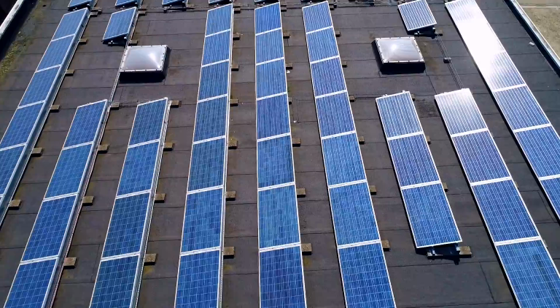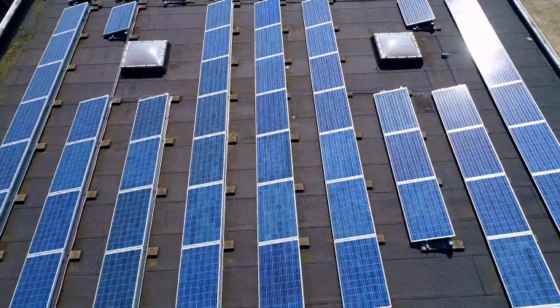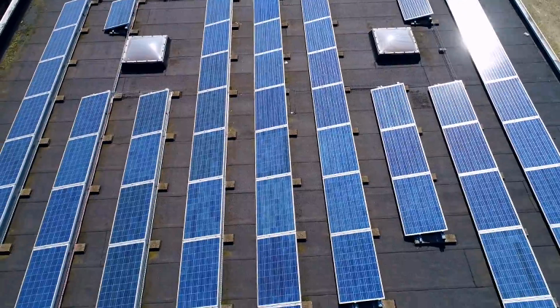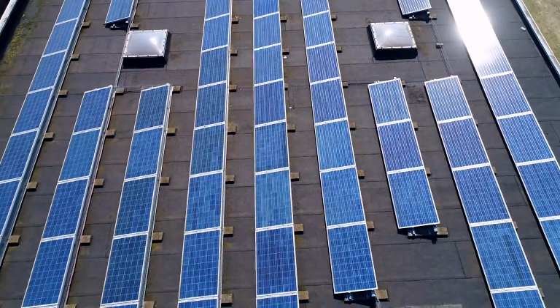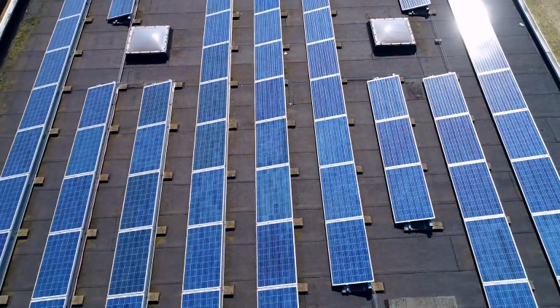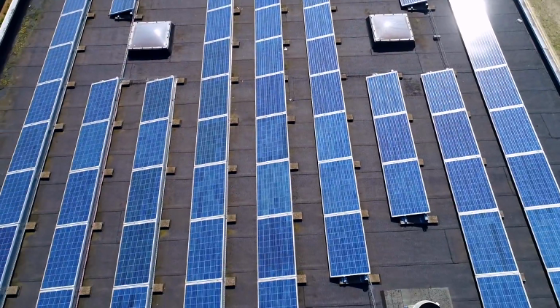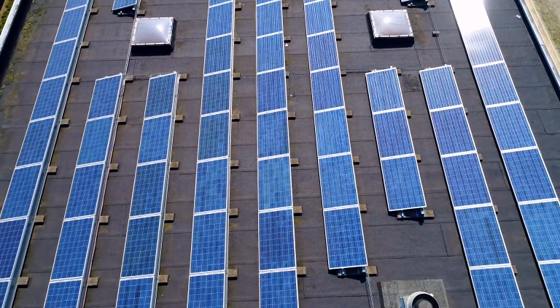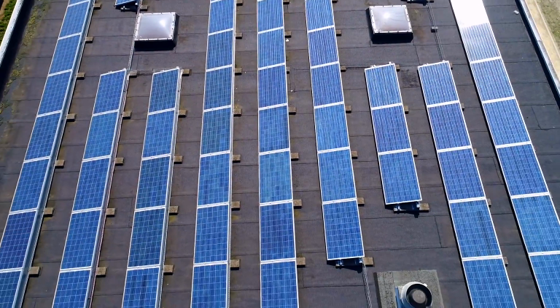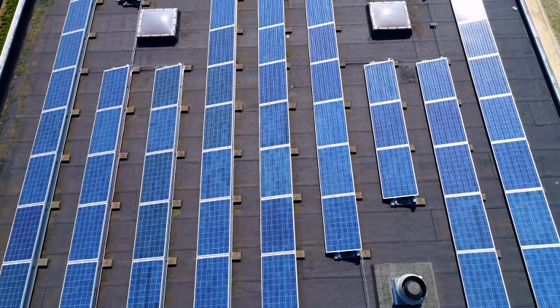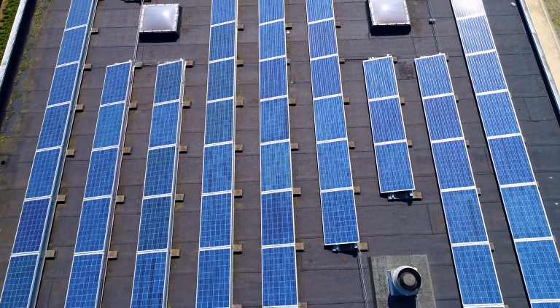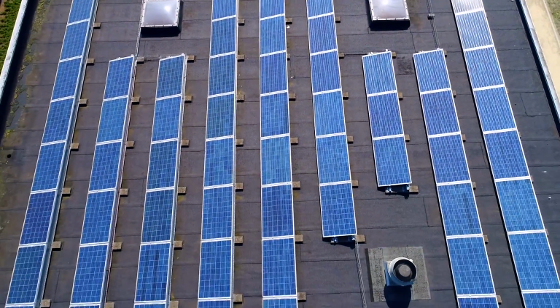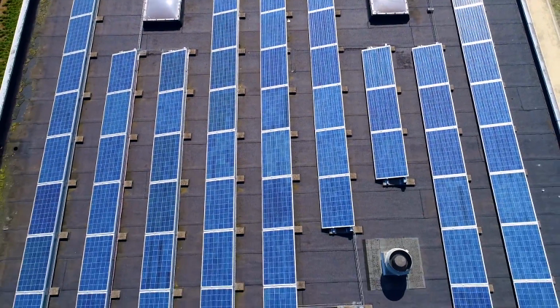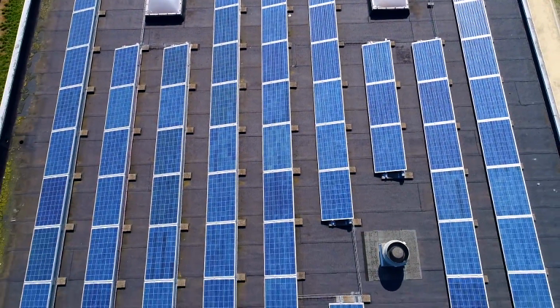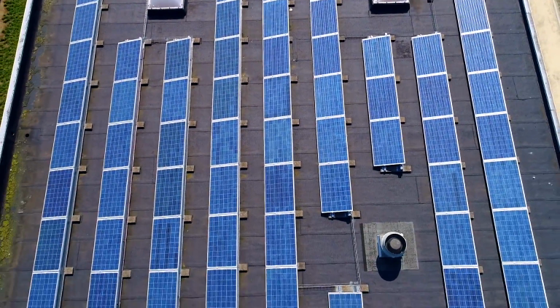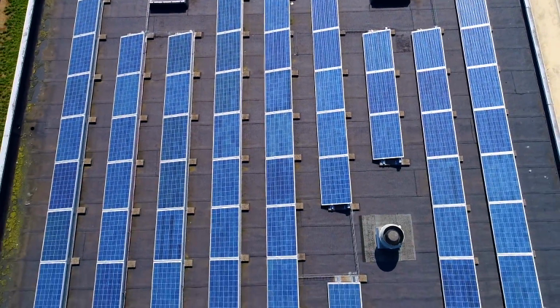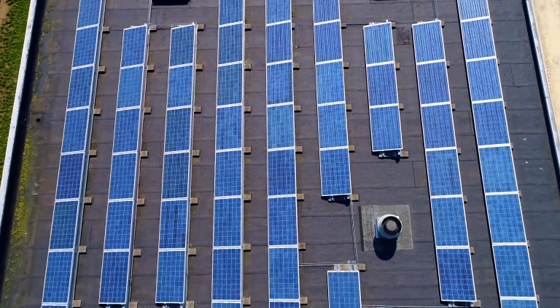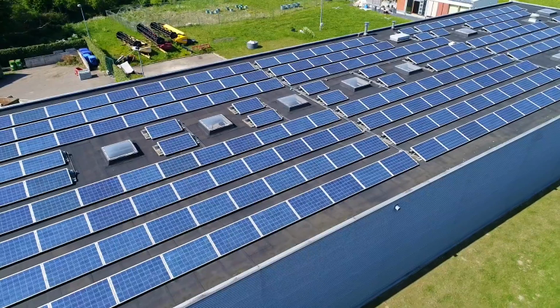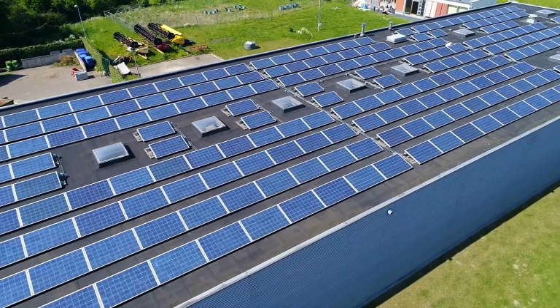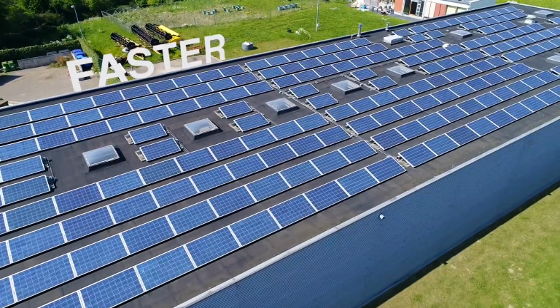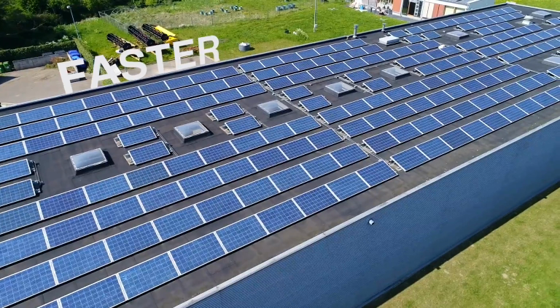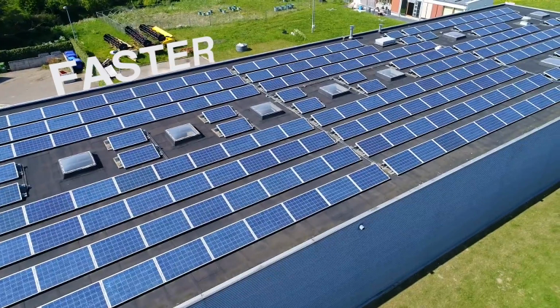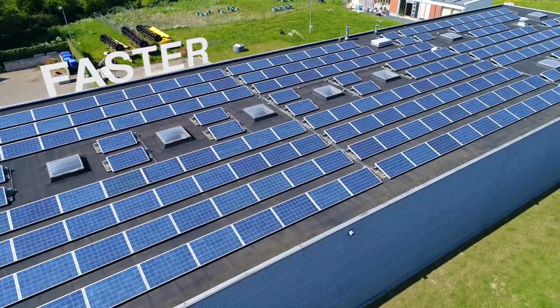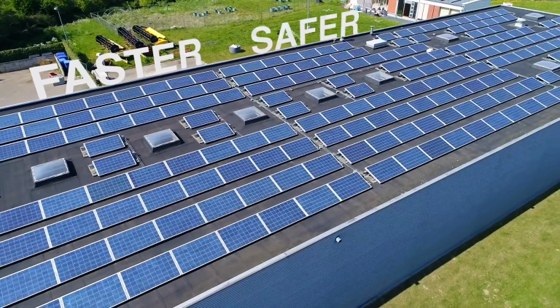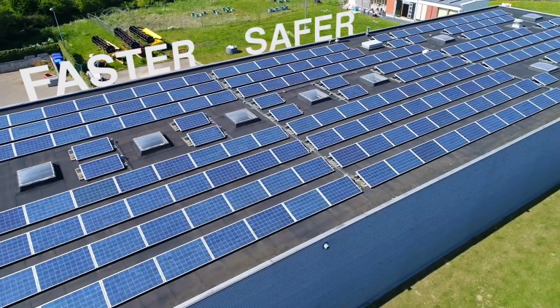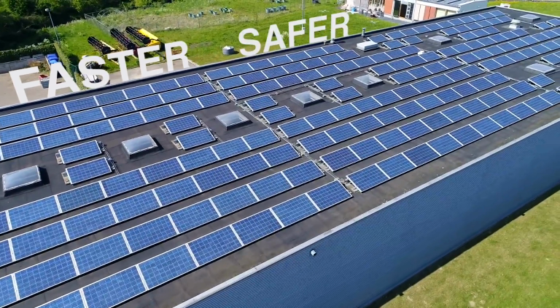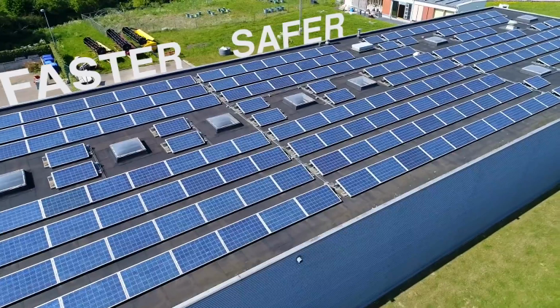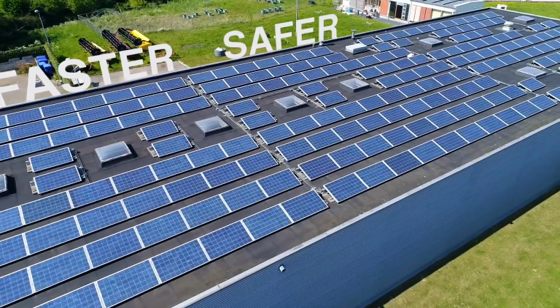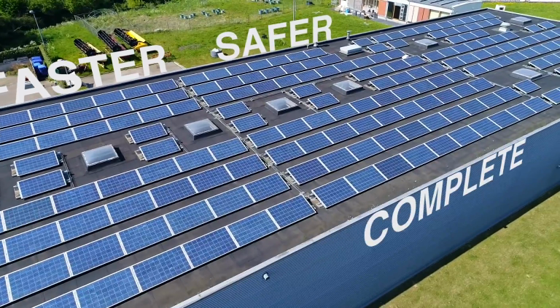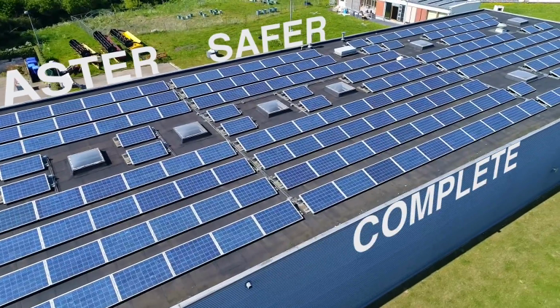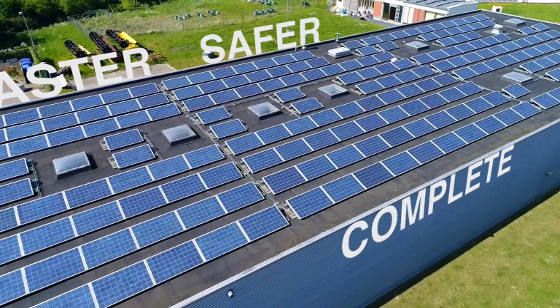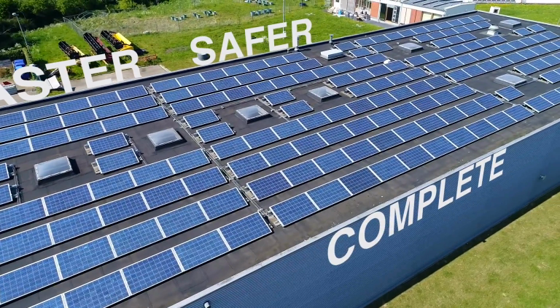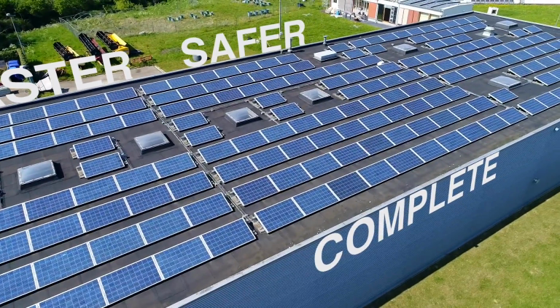DroneGrid's solution is here to put an end to that. It's faster, safer and more complete.